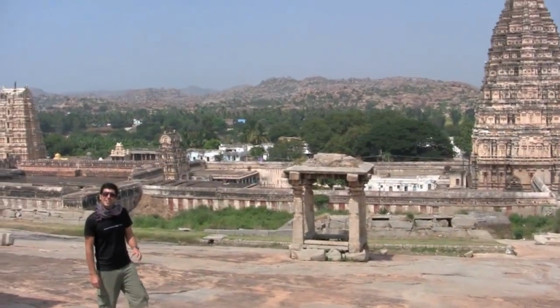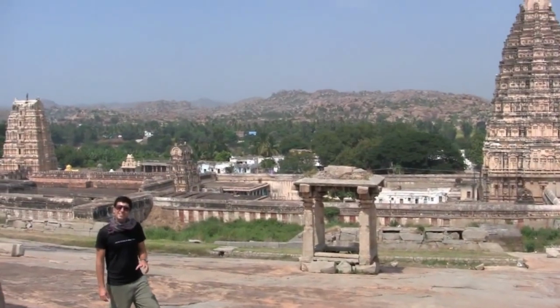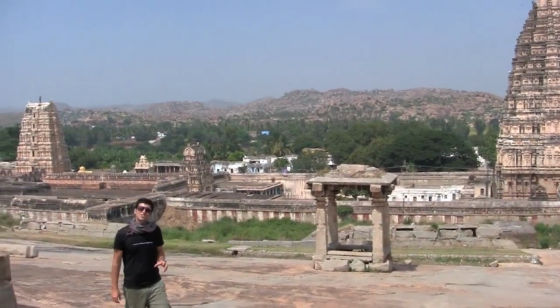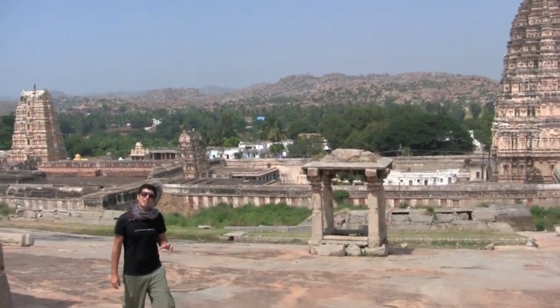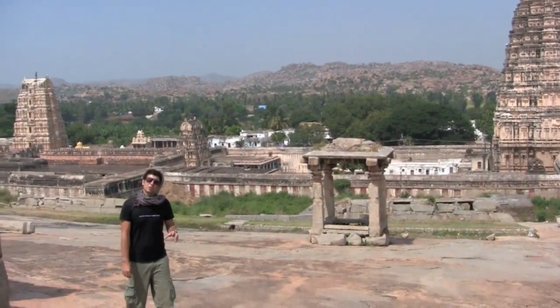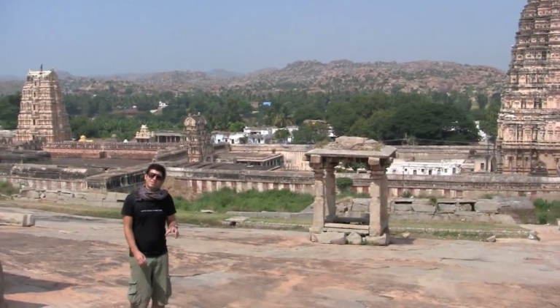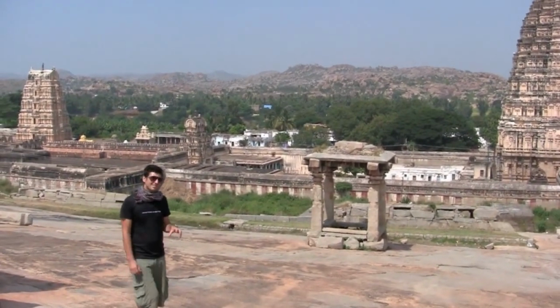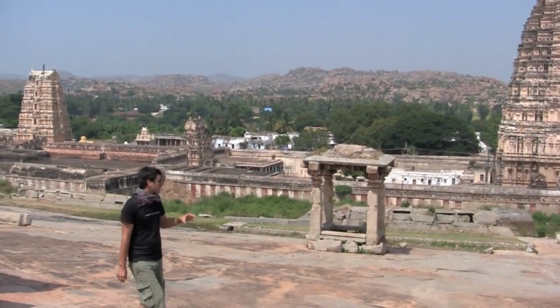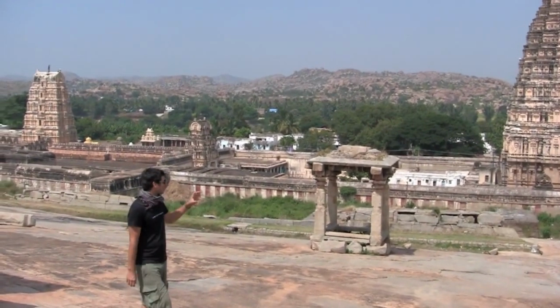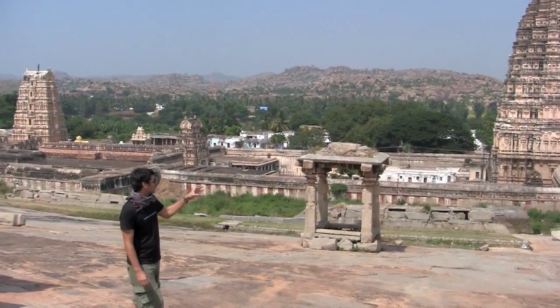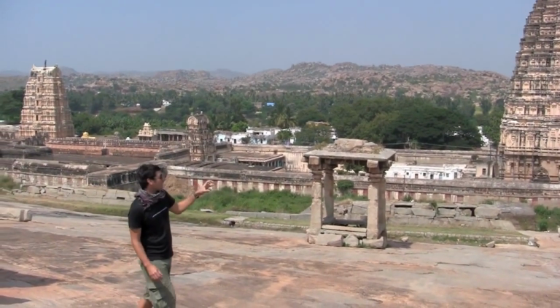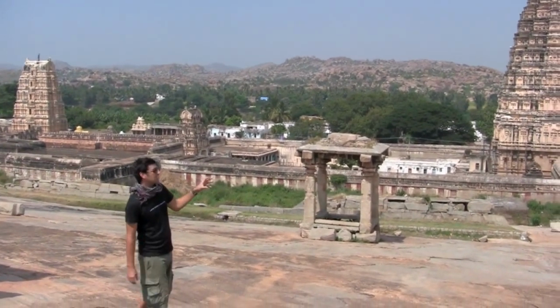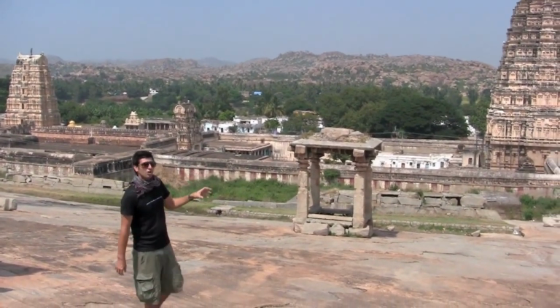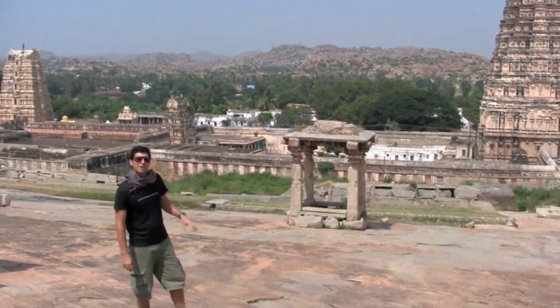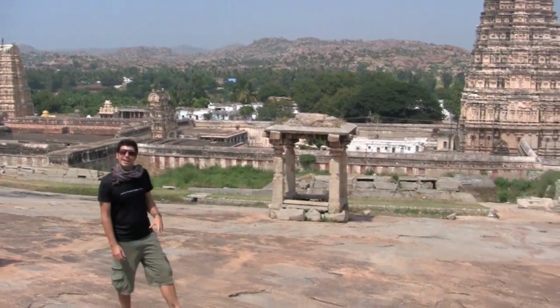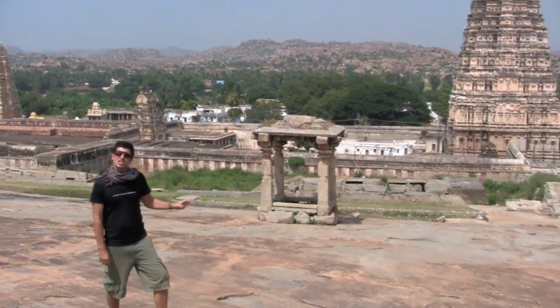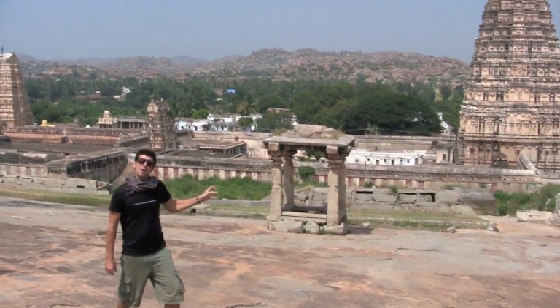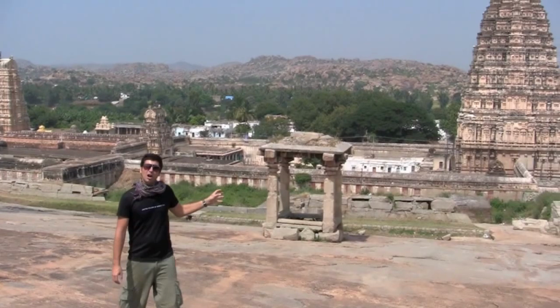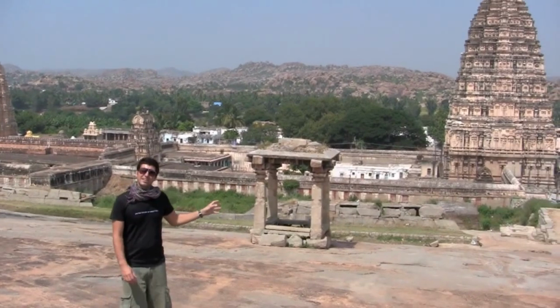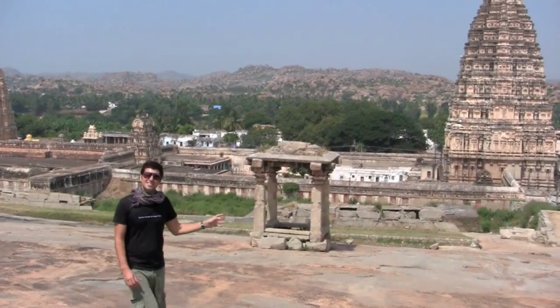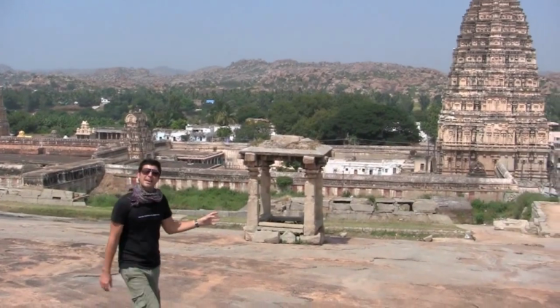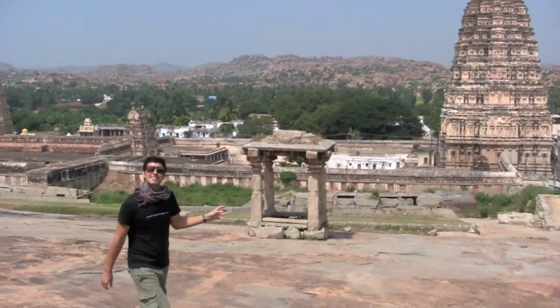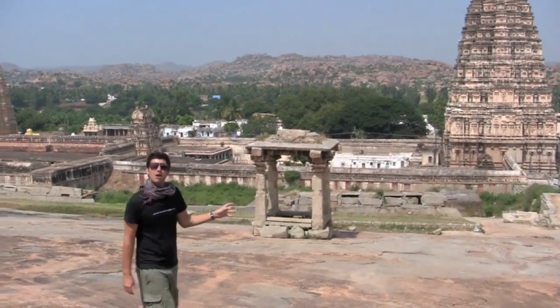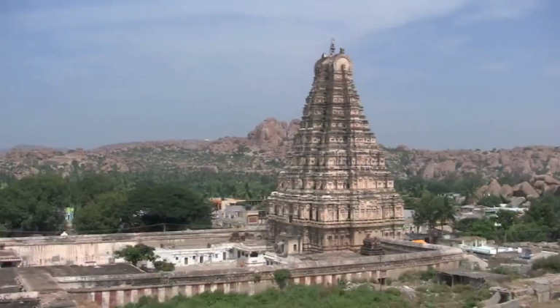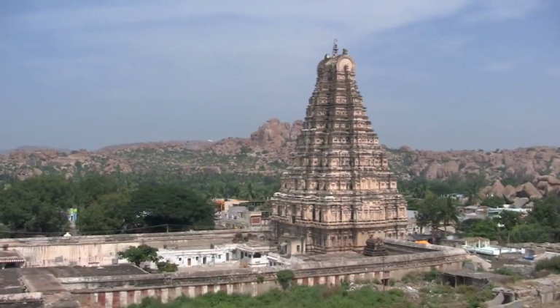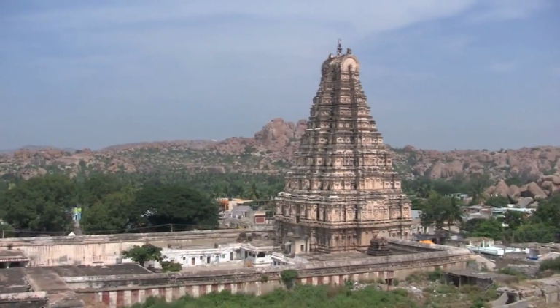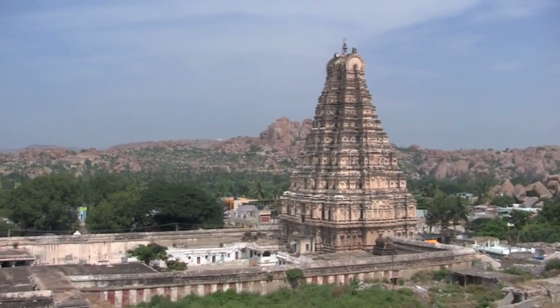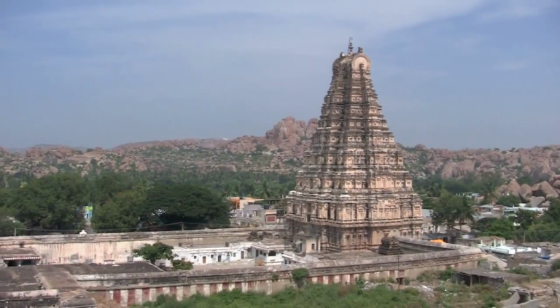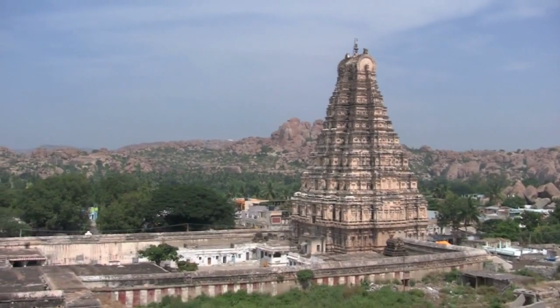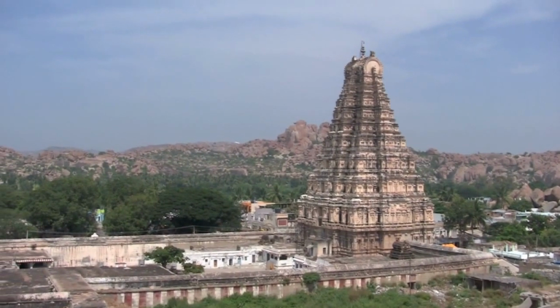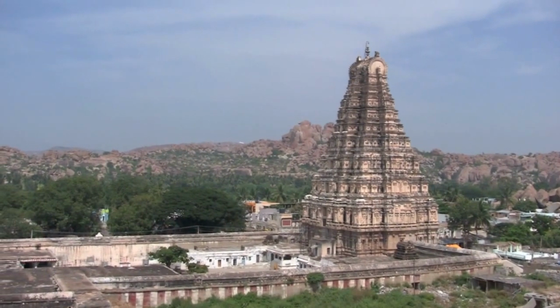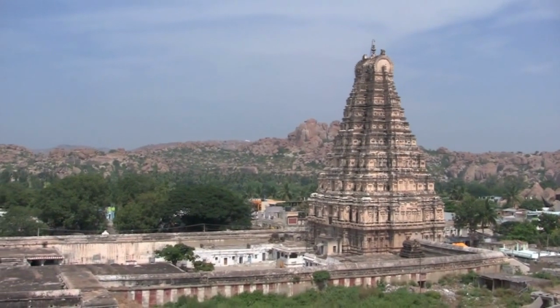Surrounding these great ruins is this magnificent backdrop, and just behind me is the main tower that stands 11 stories tall.